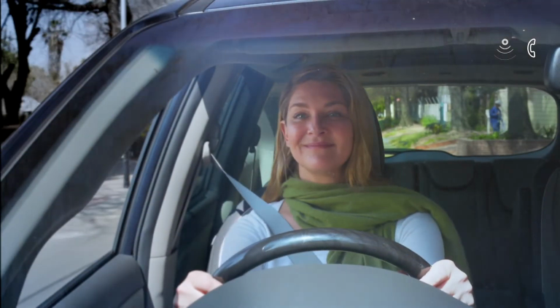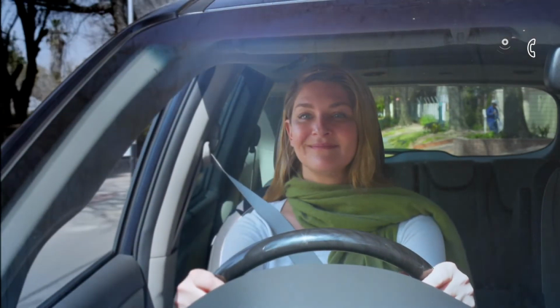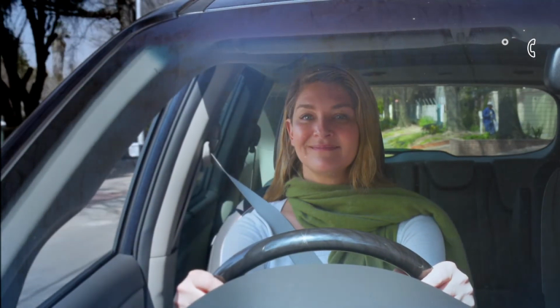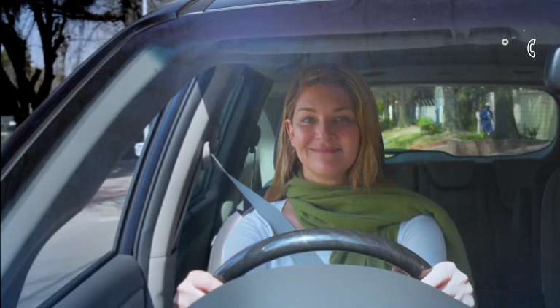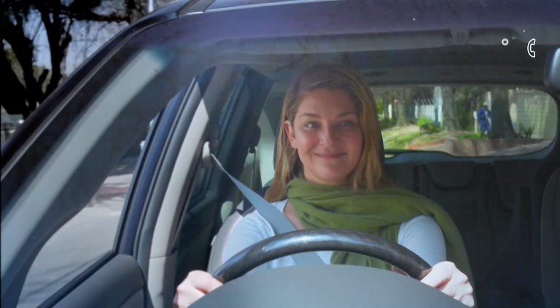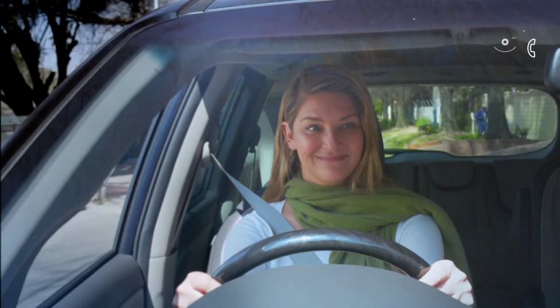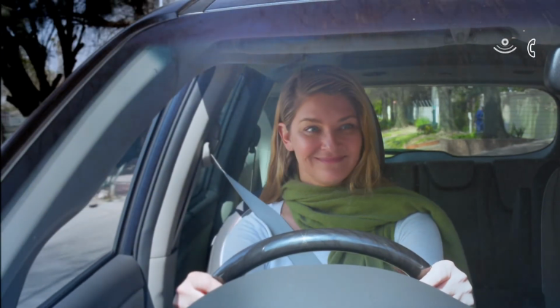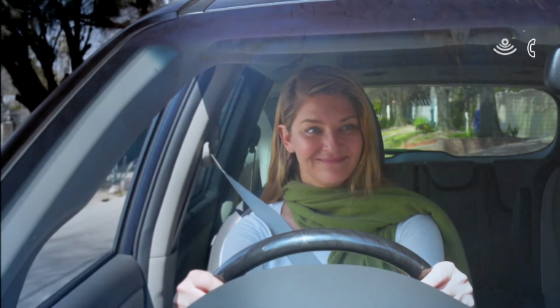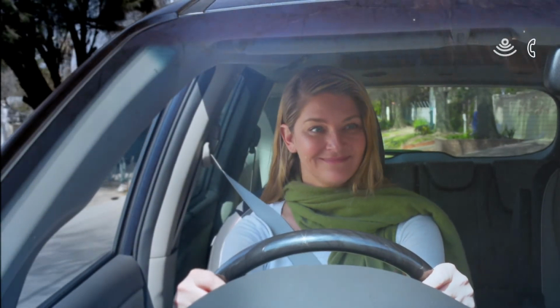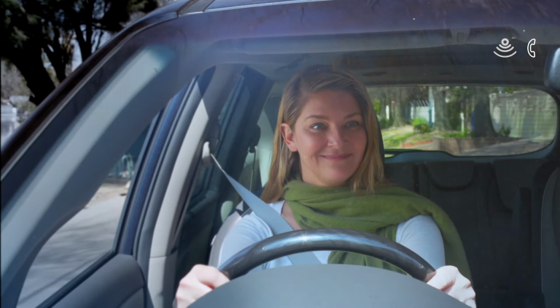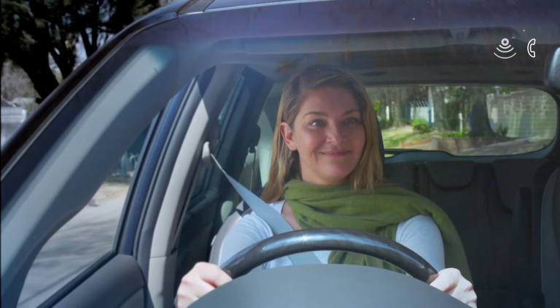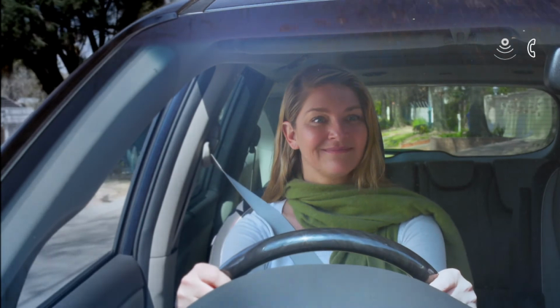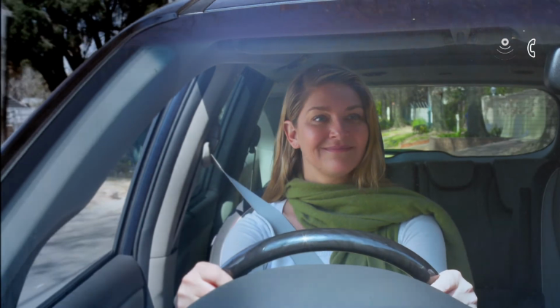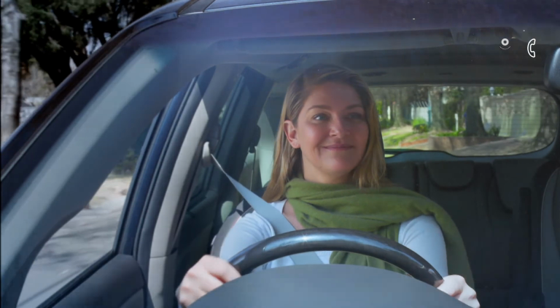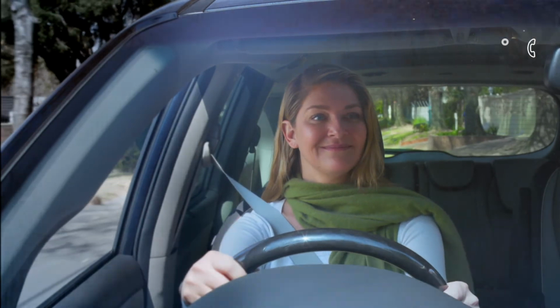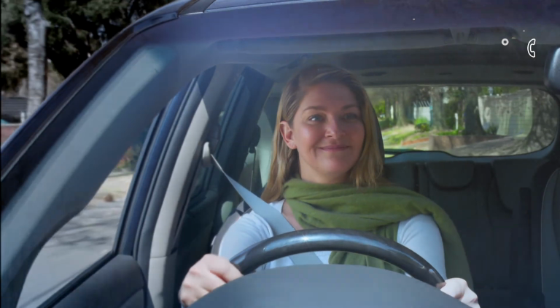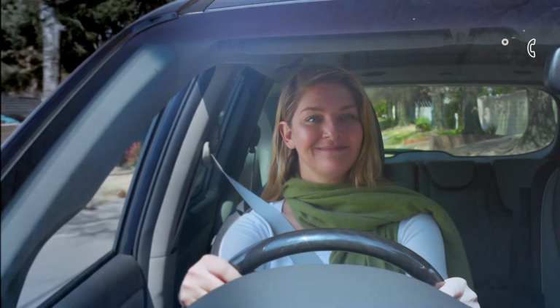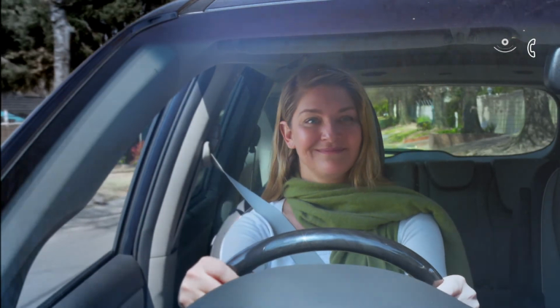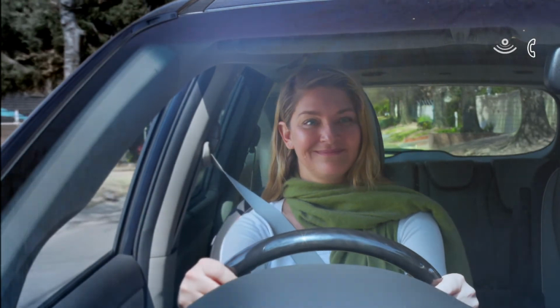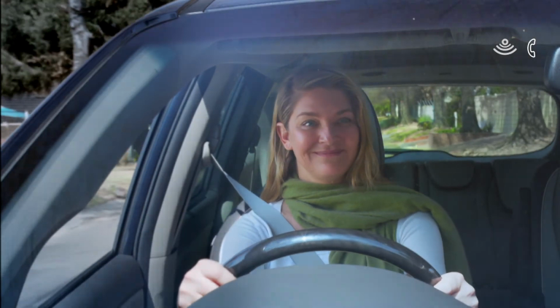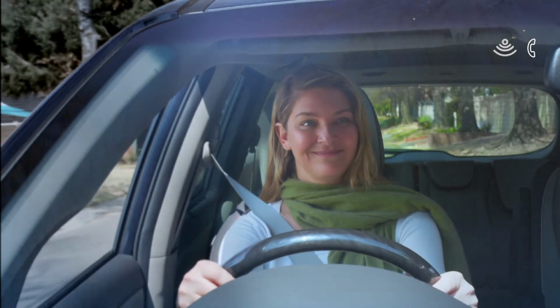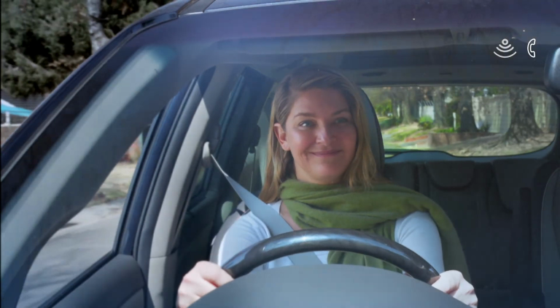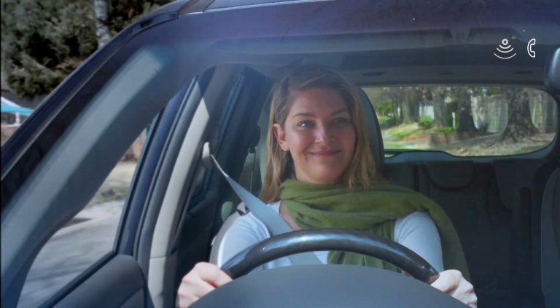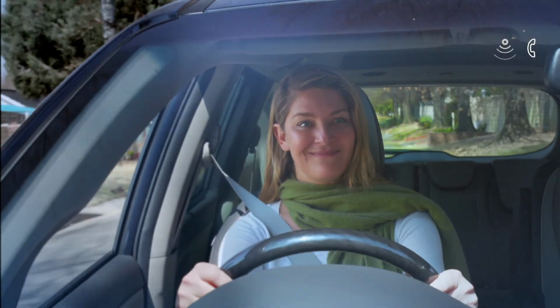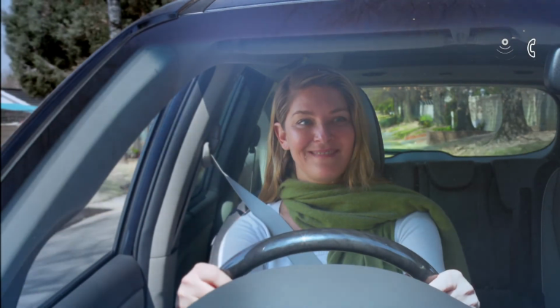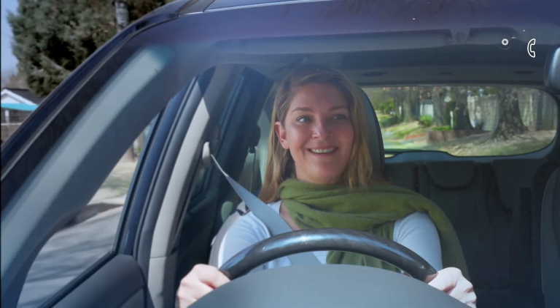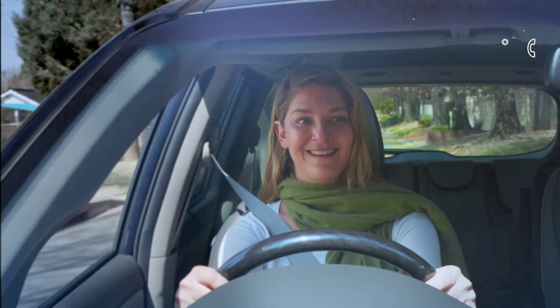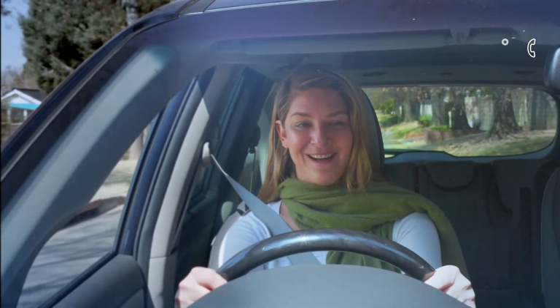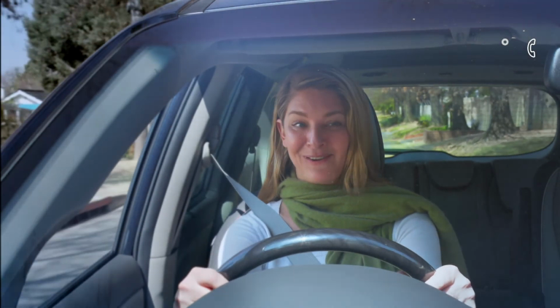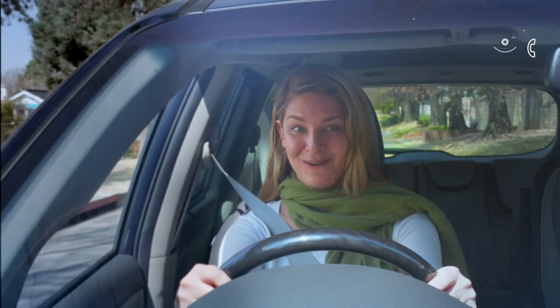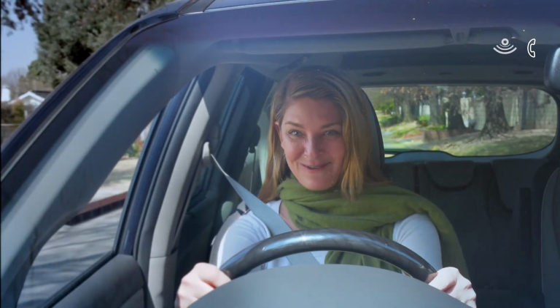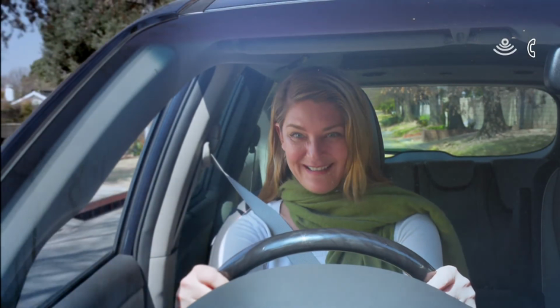Wow. You're going to be in the car all day by the sound of things. I know, right?